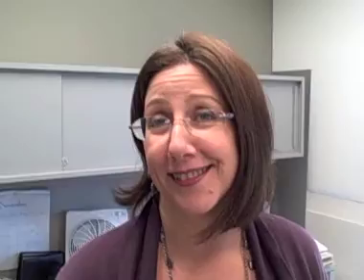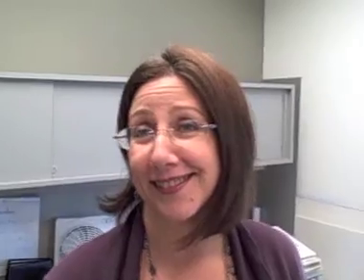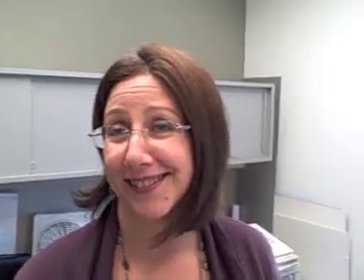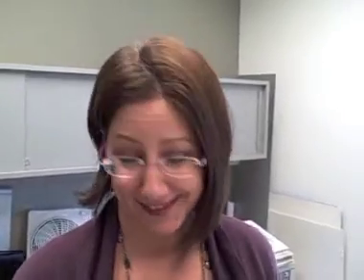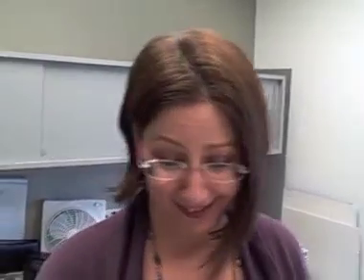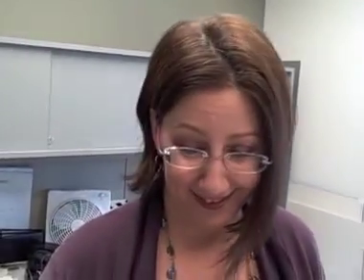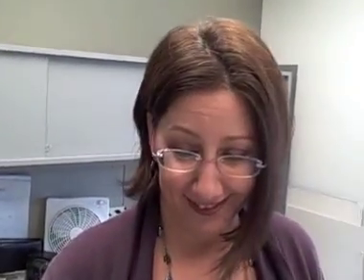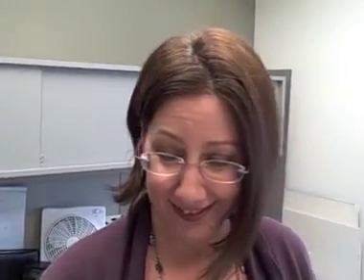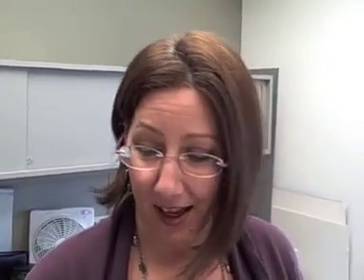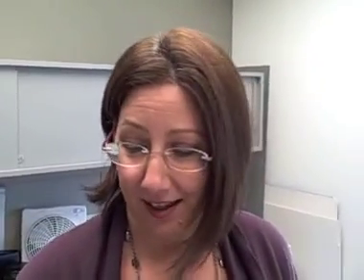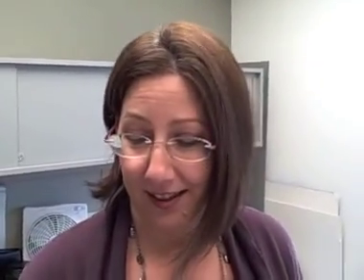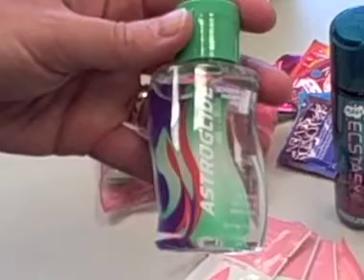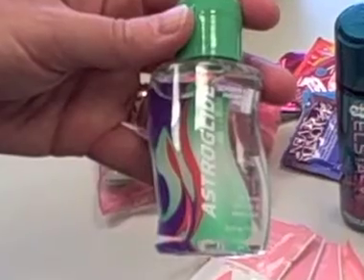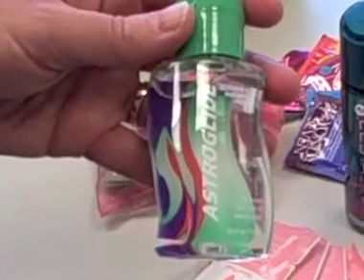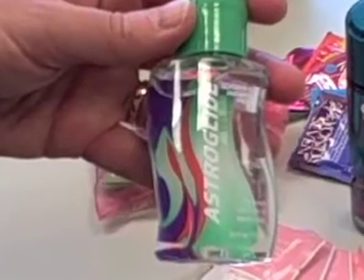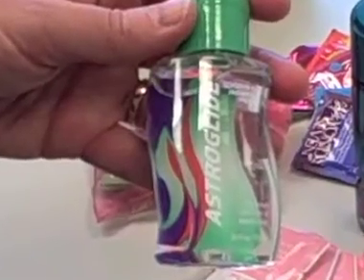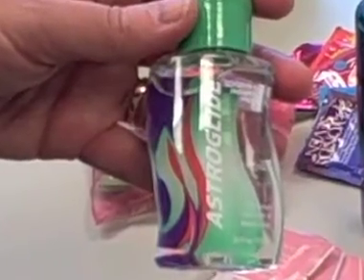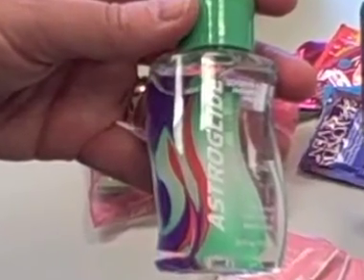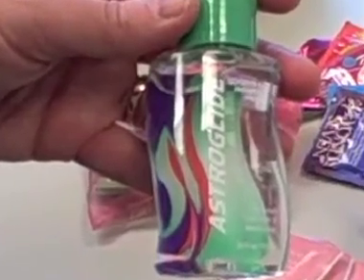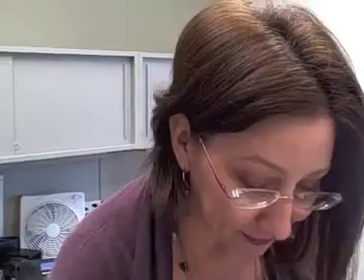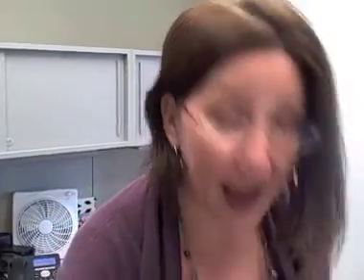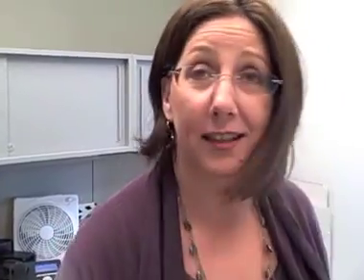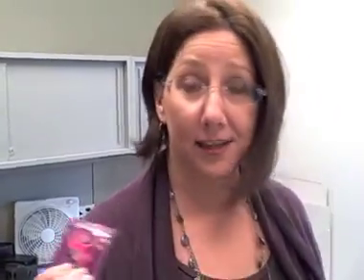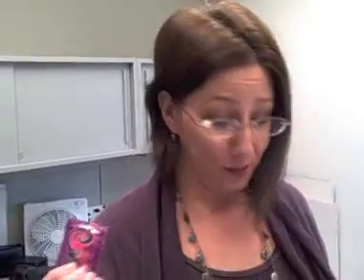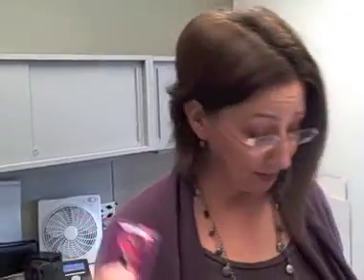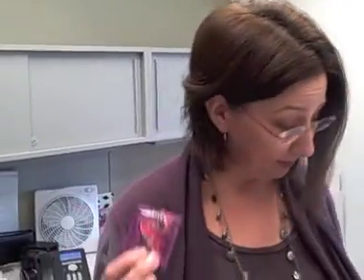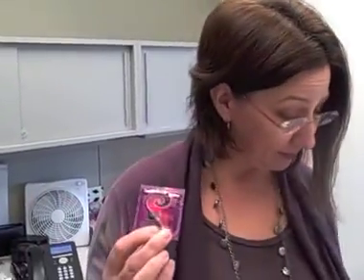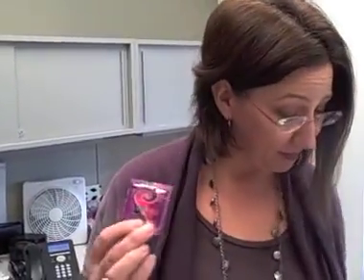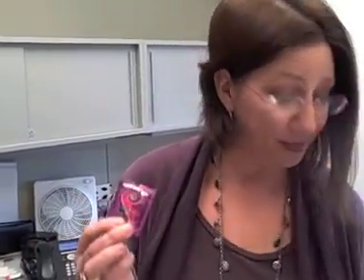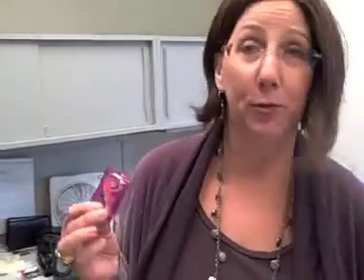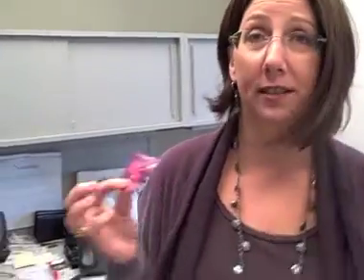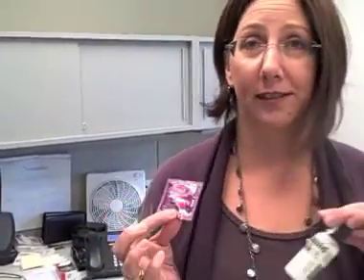So wait, so more practical than chocolate — obviously you're referring to the Astro Glide, am I right? Yes, Astro Glide and condoms, liquid silk.